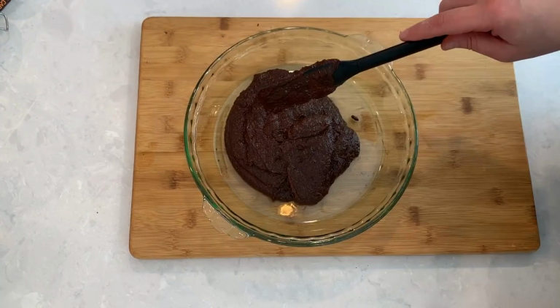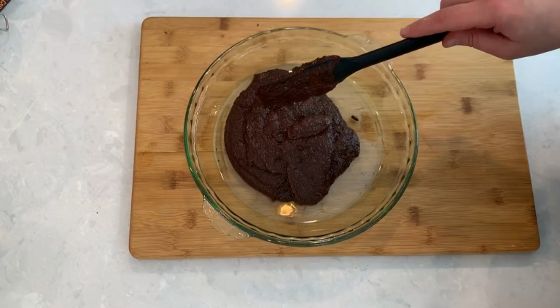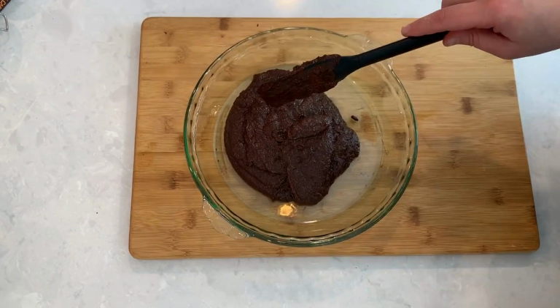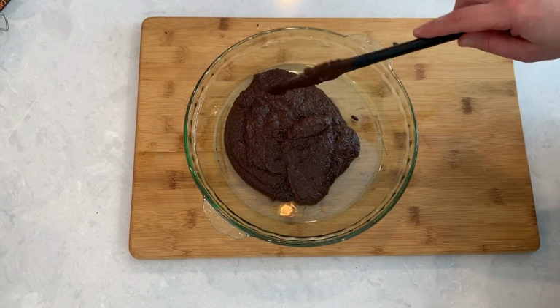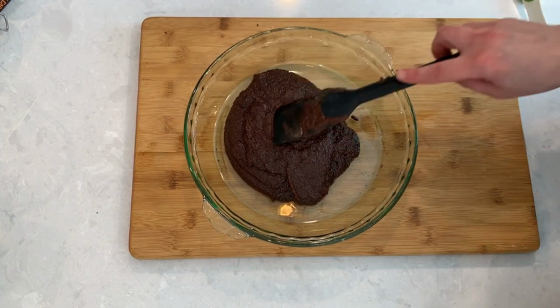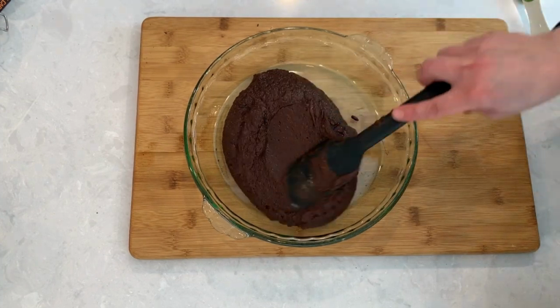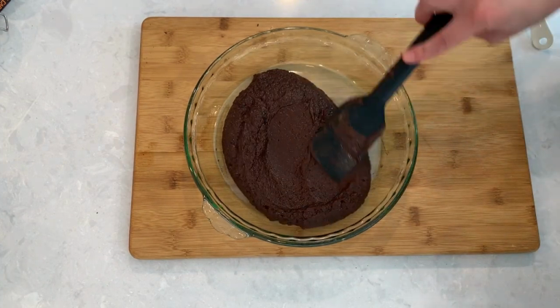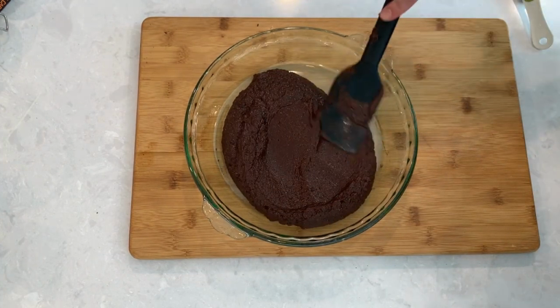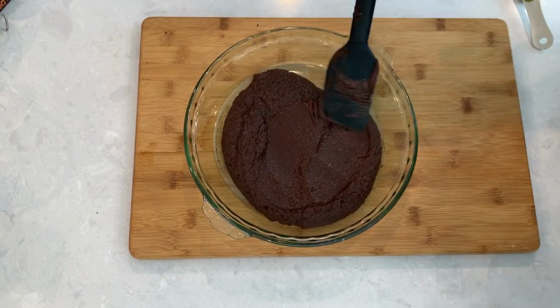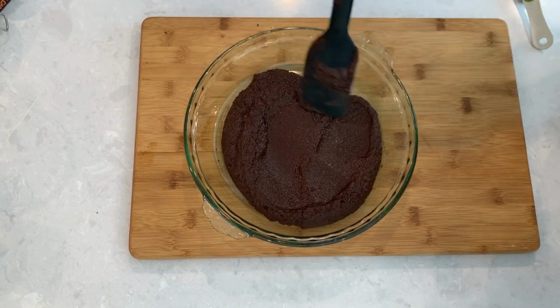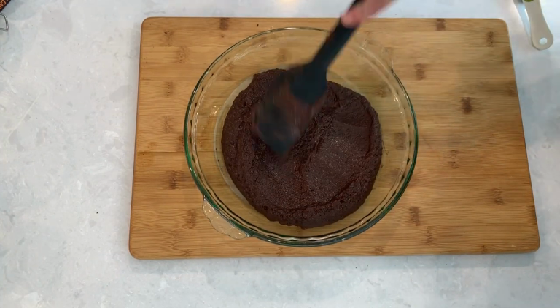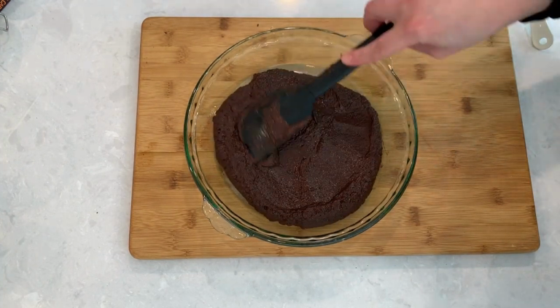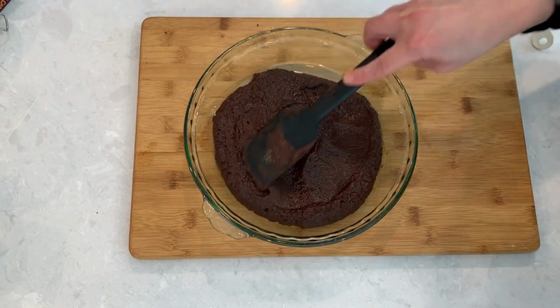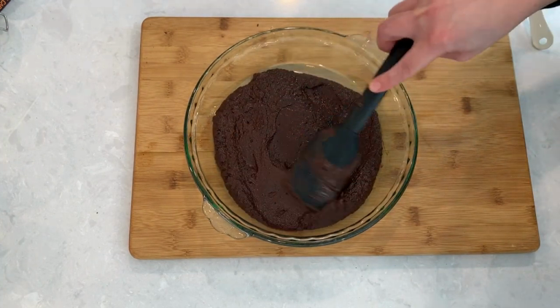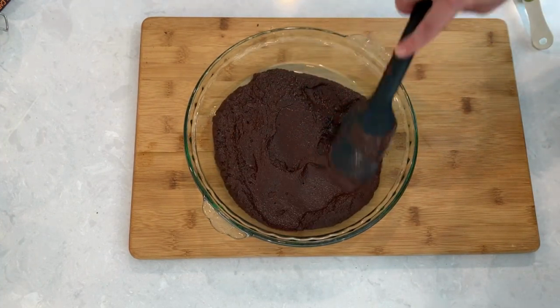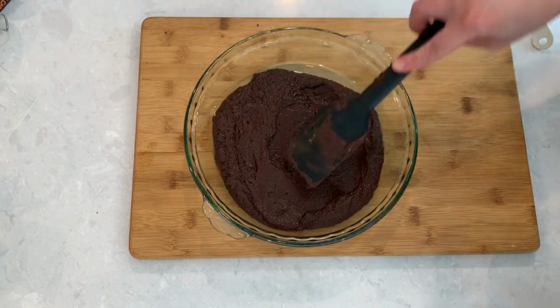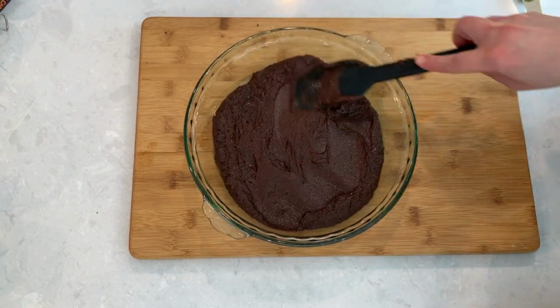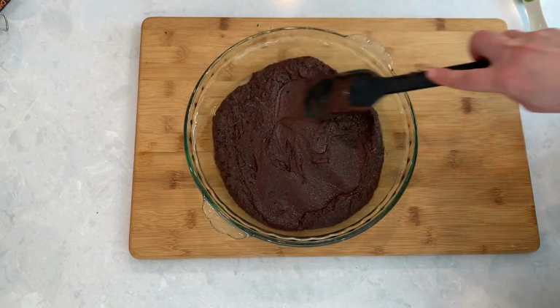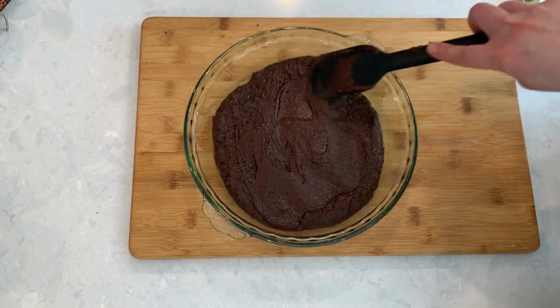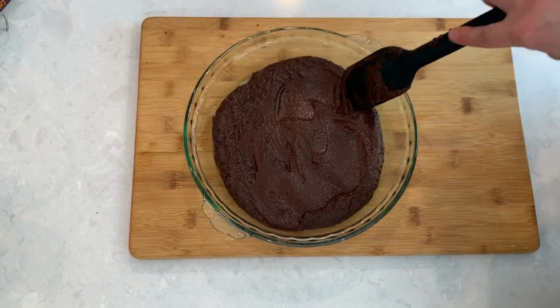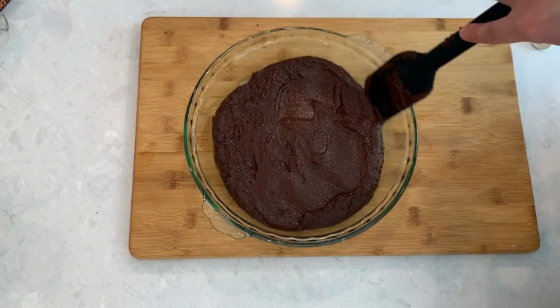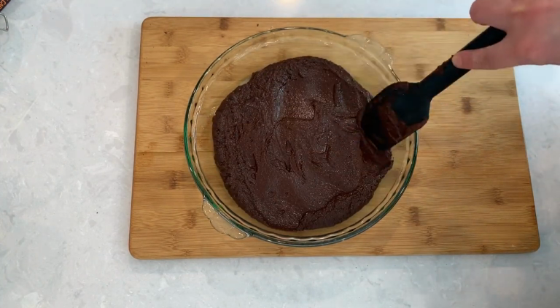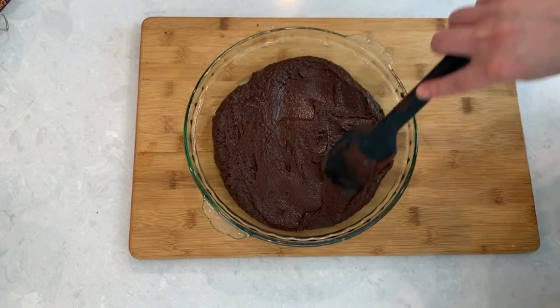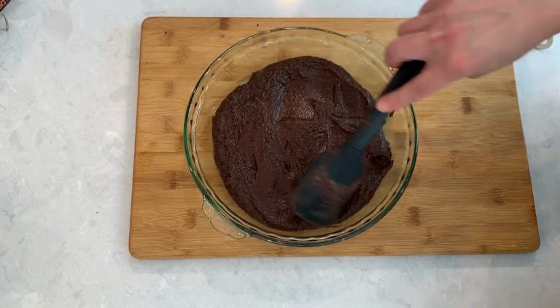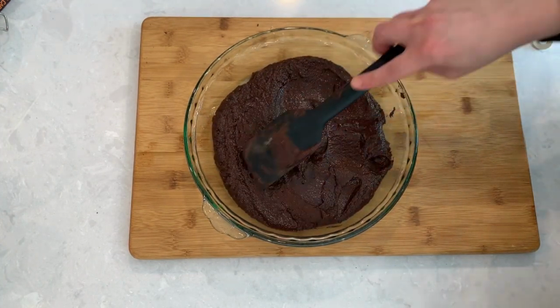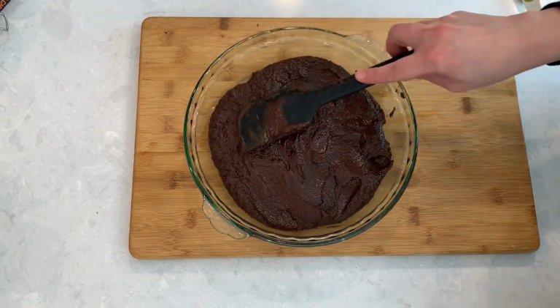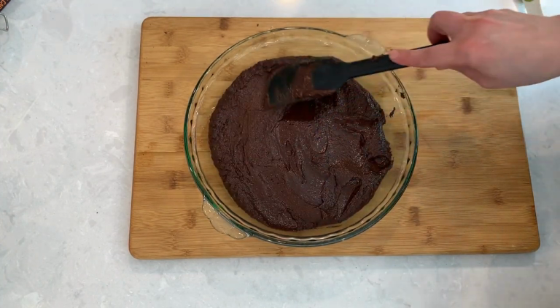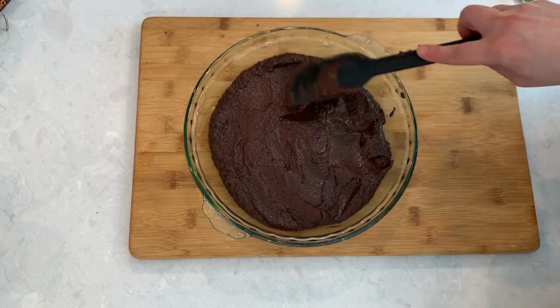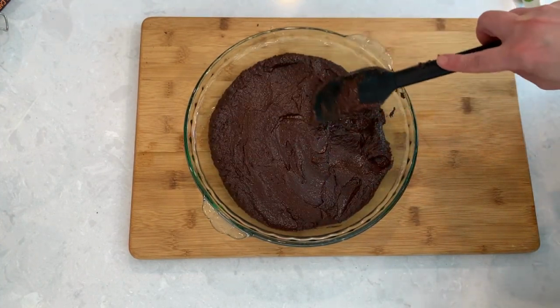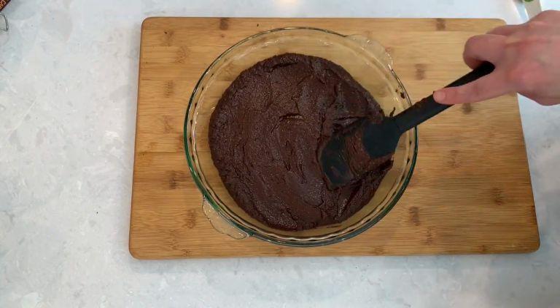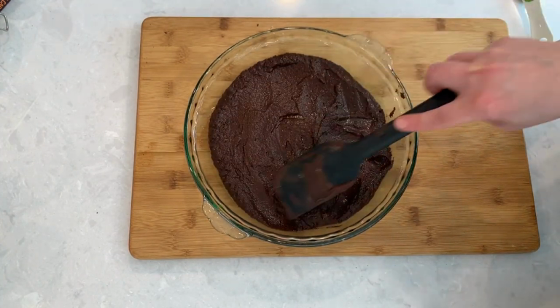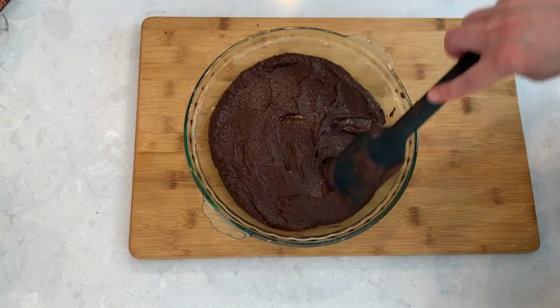Pour the mixture into a flat pan, cover, and let it rest for at least two hours in the fridge.